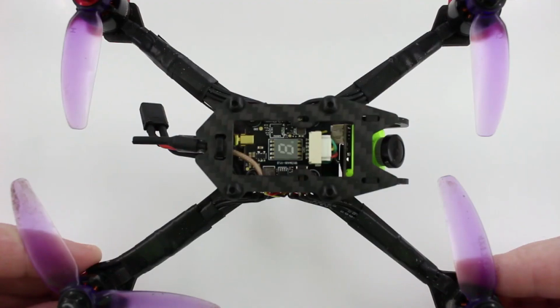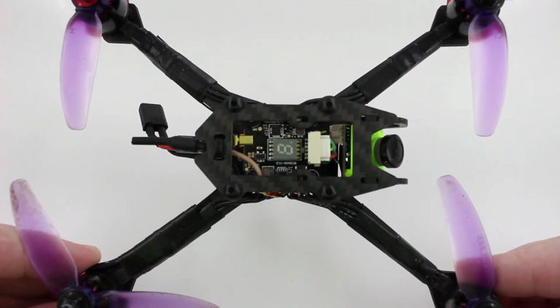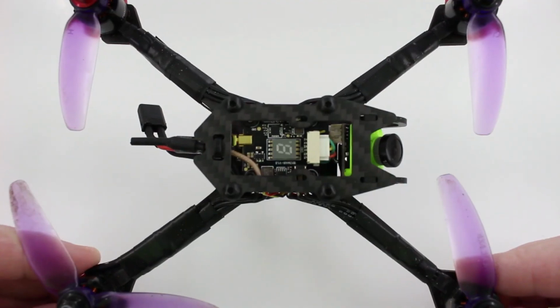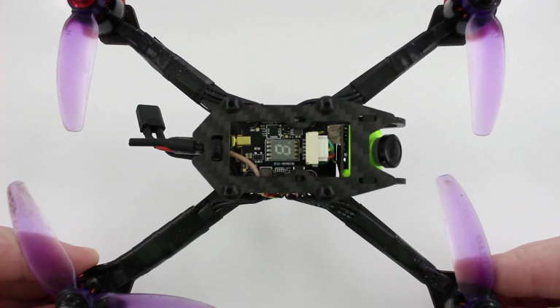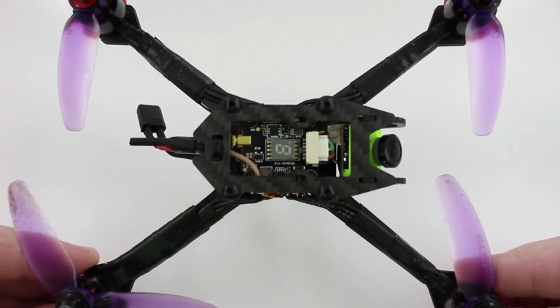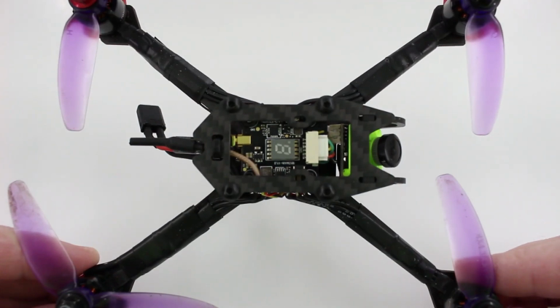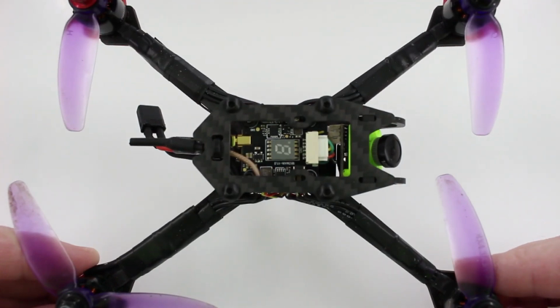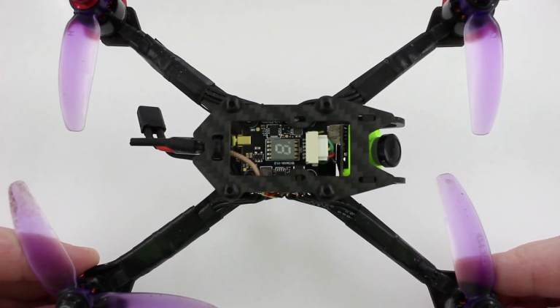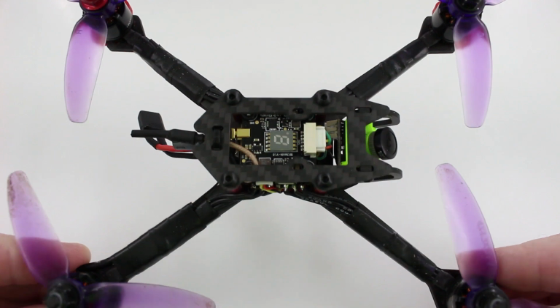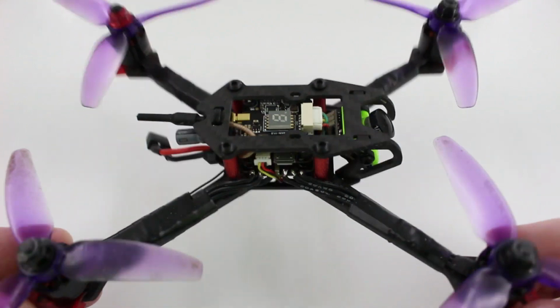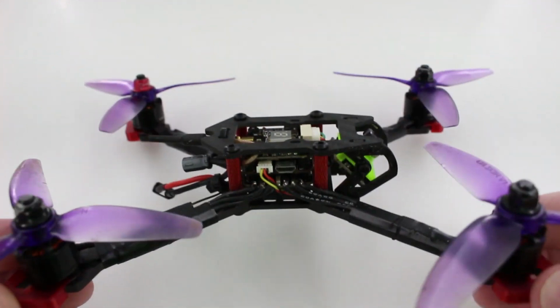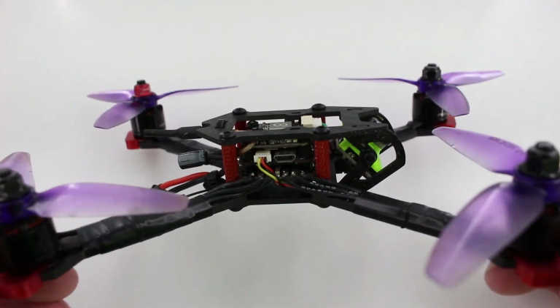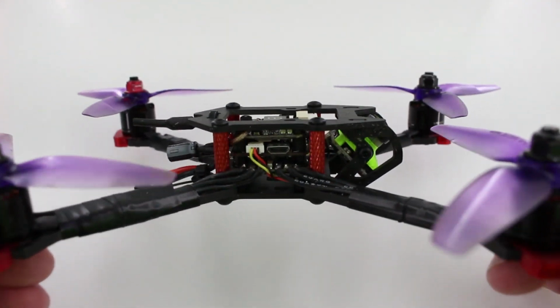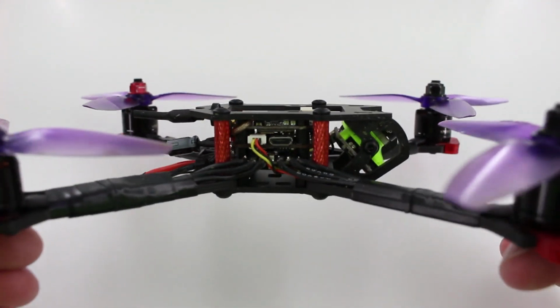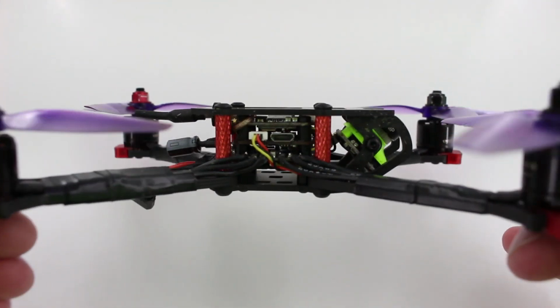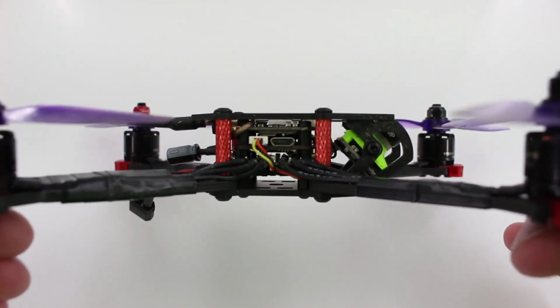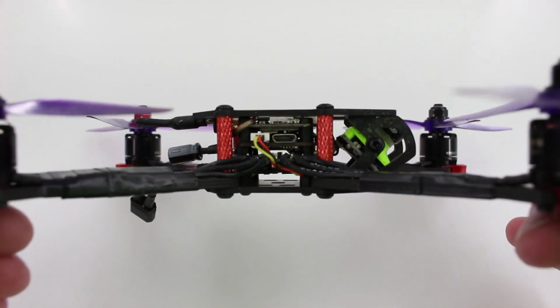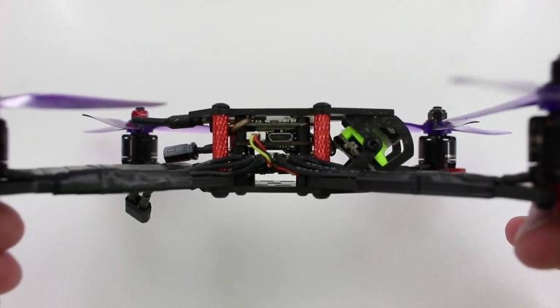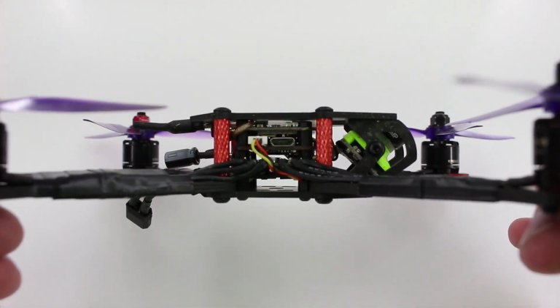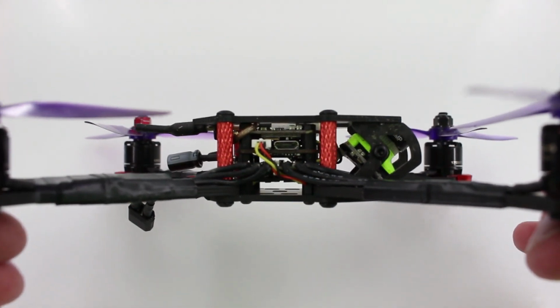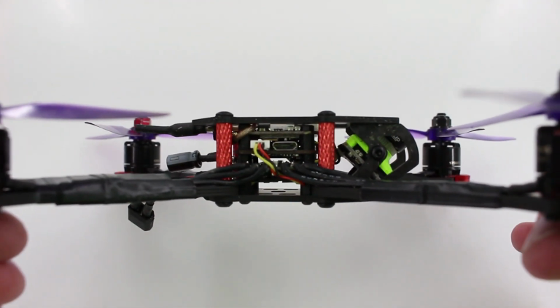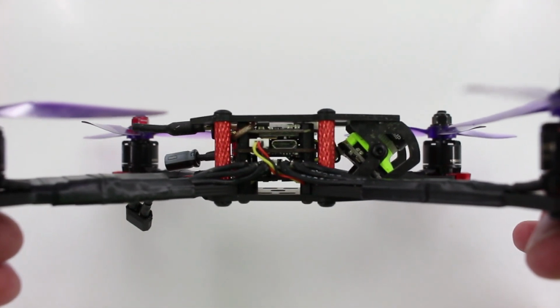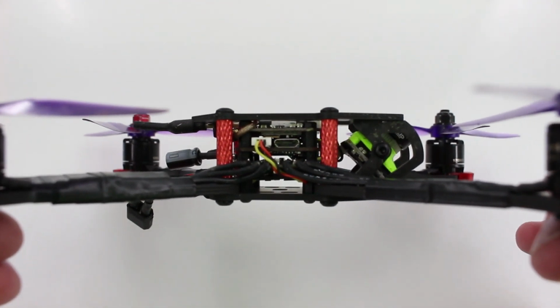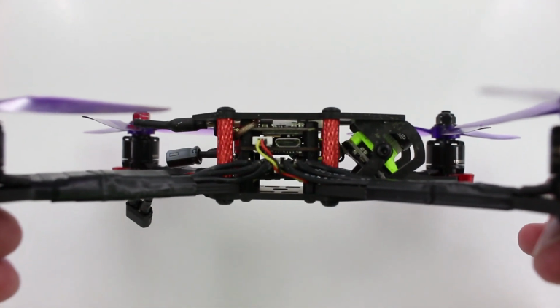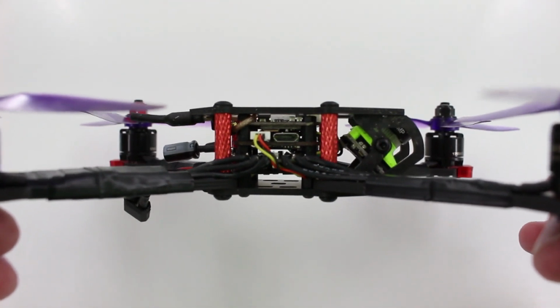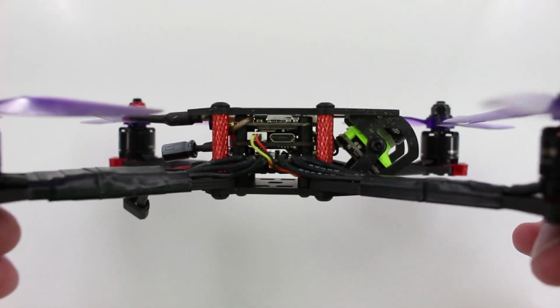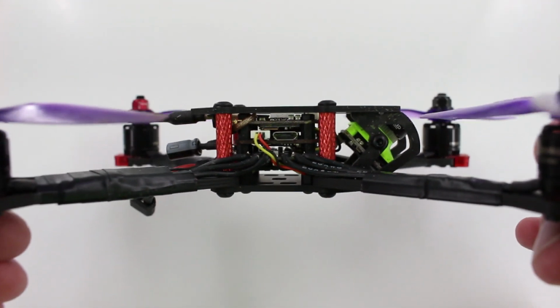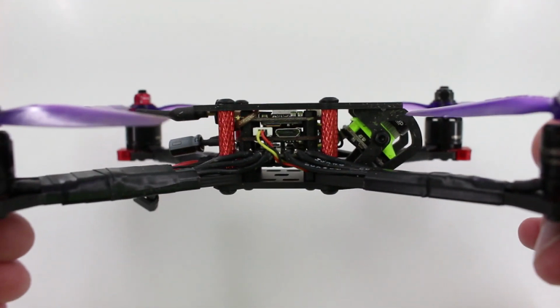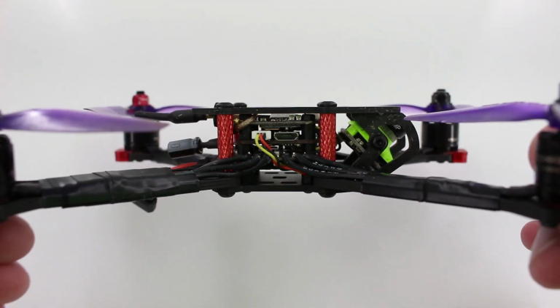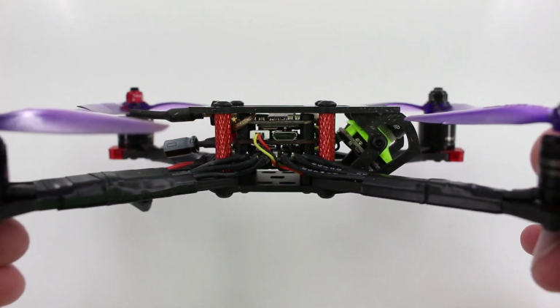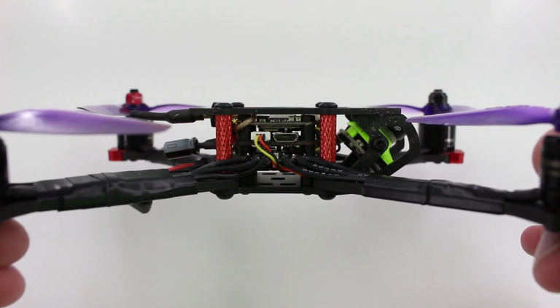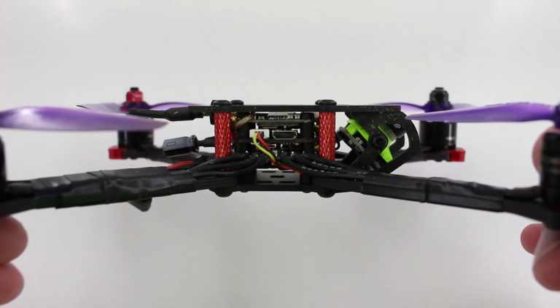Here's a closer shot at this build. As you can see, it's a pretty tight build but there should be plenty of room to get this little guy in there.